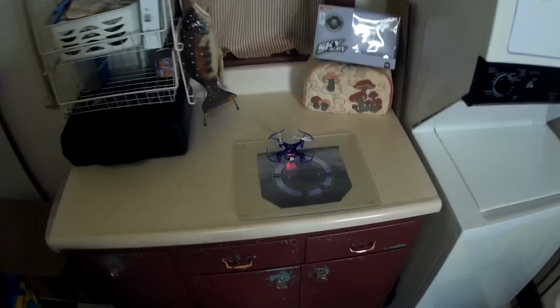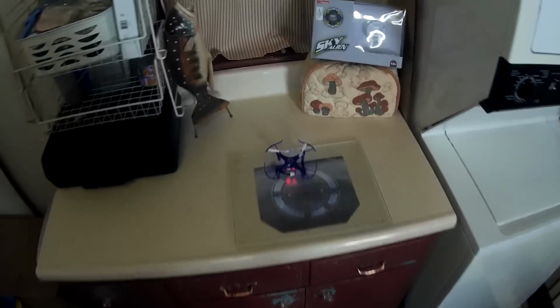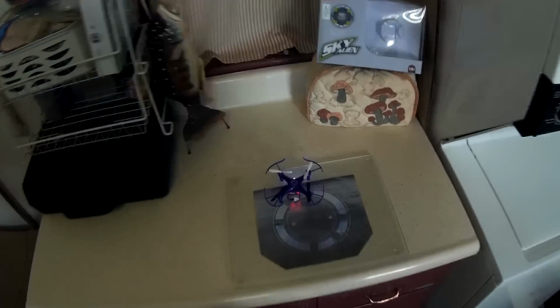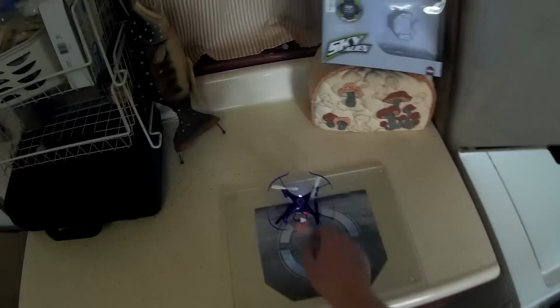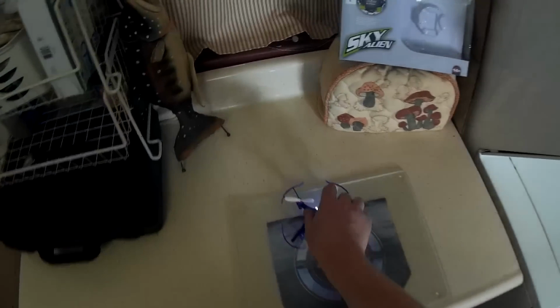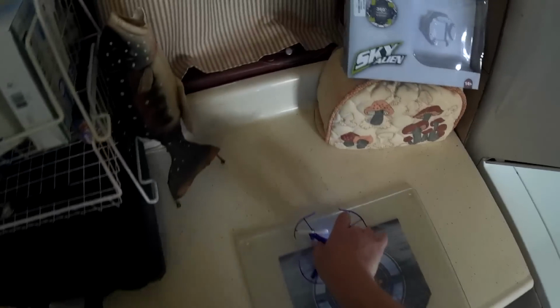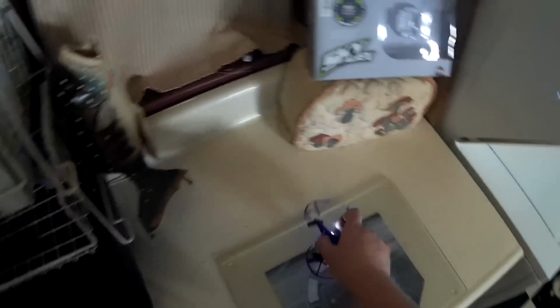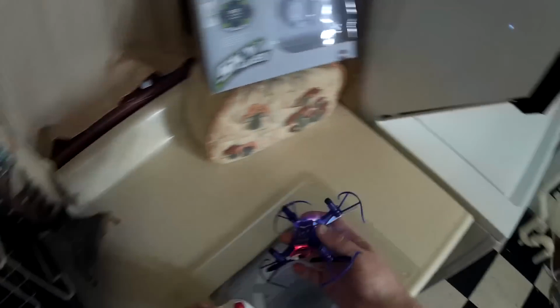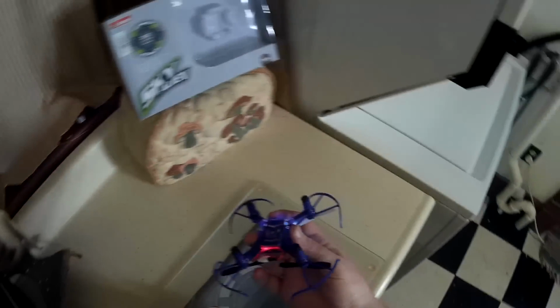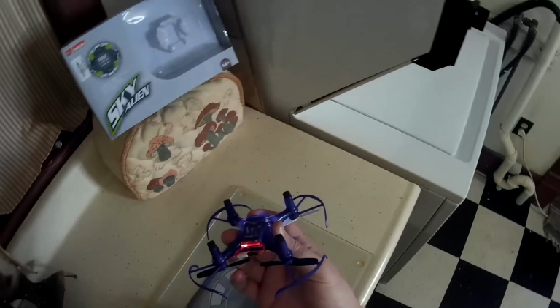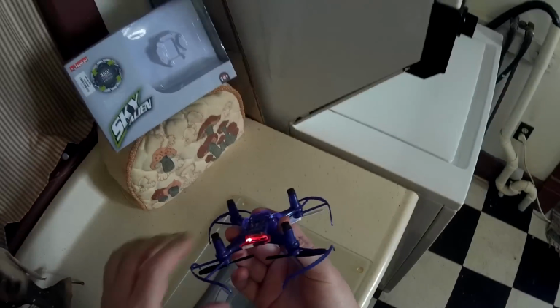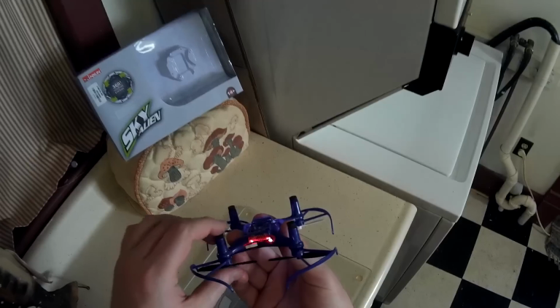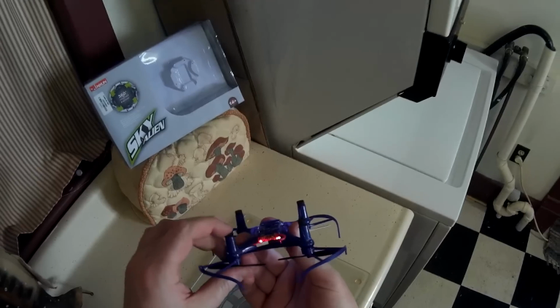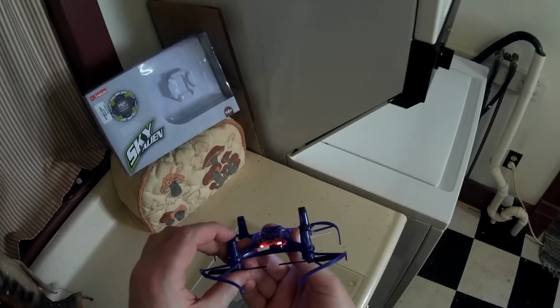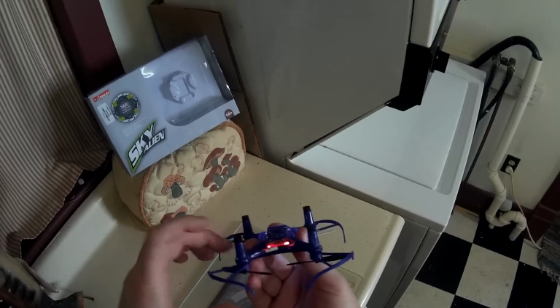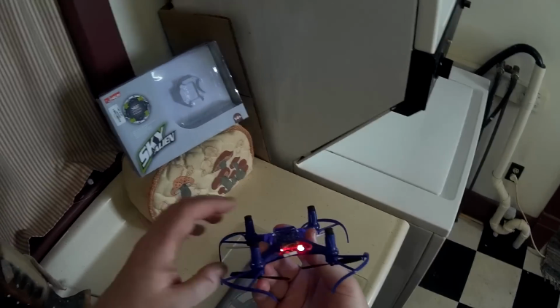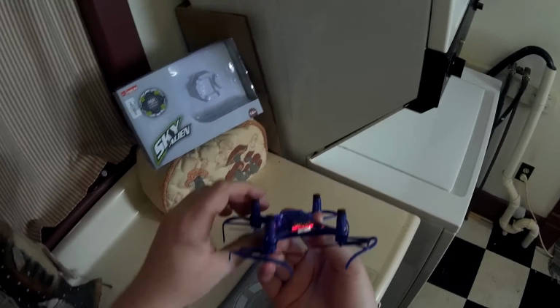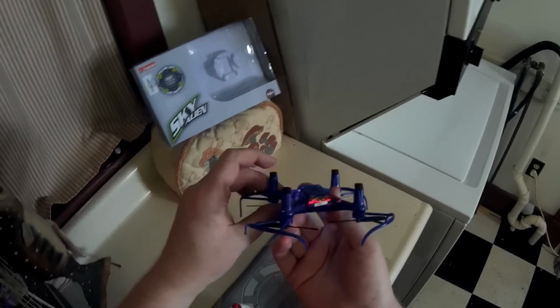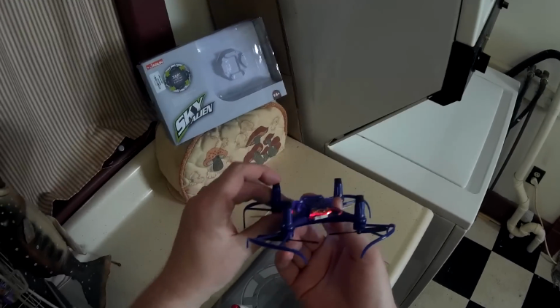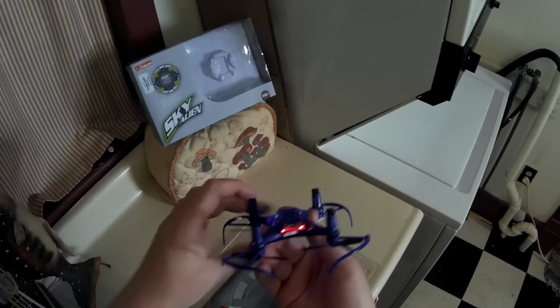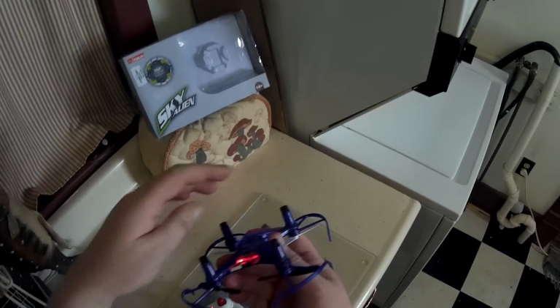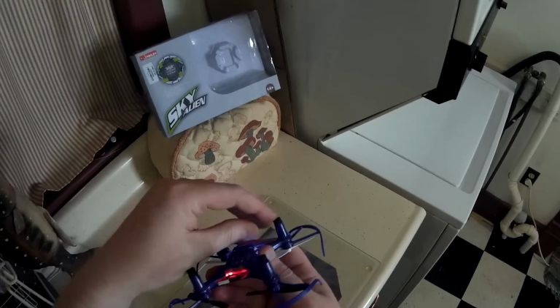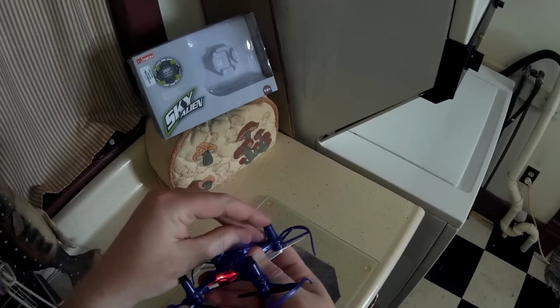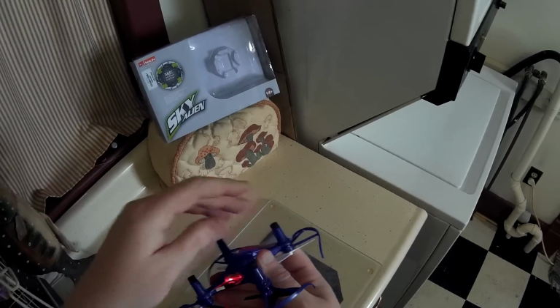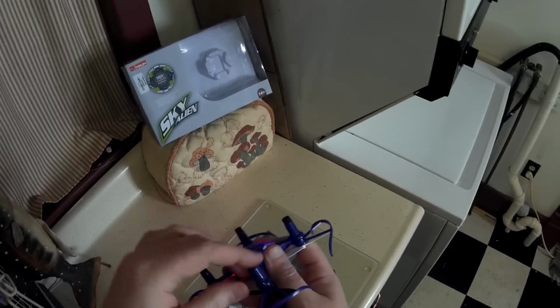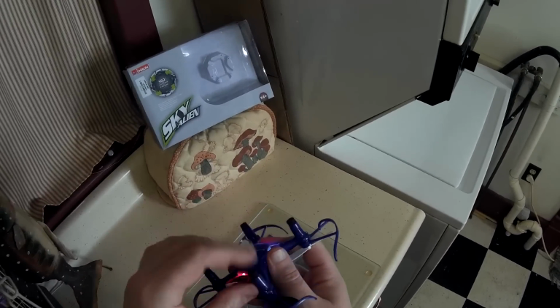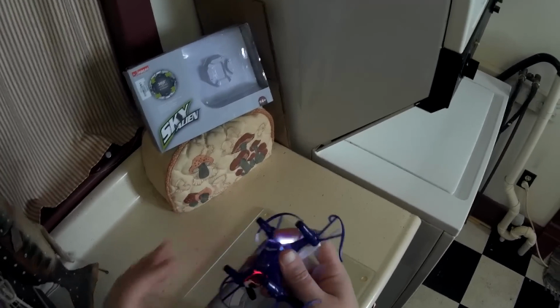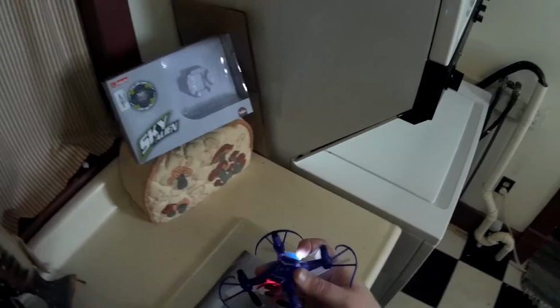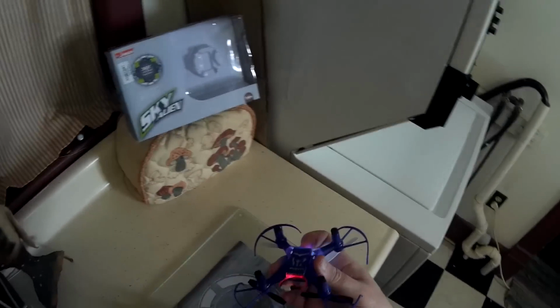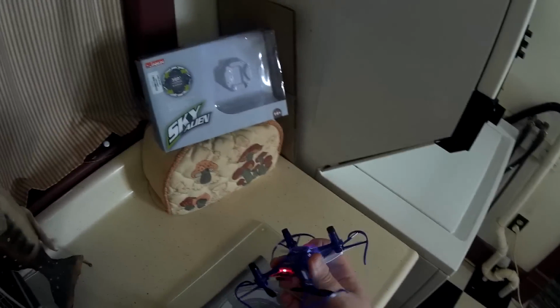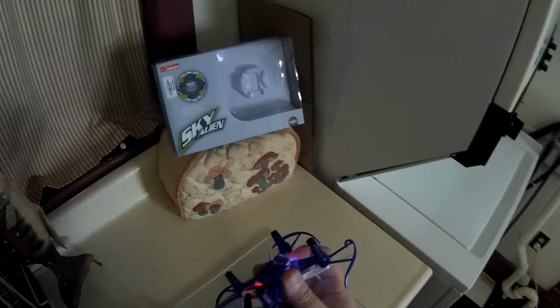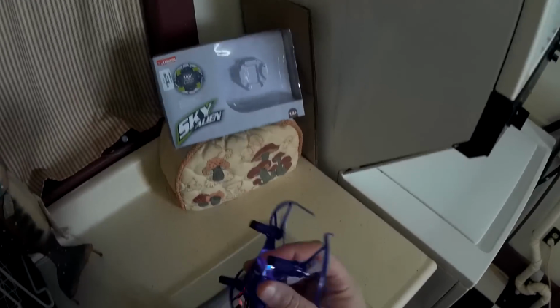Nice landings because it's got good big rubber foam pads on the feet.